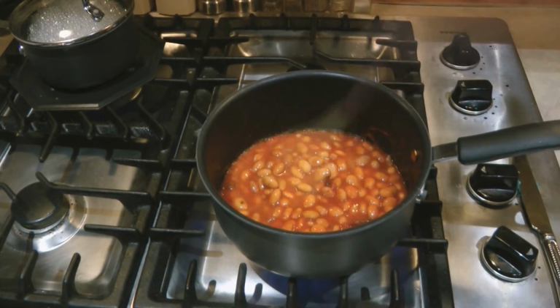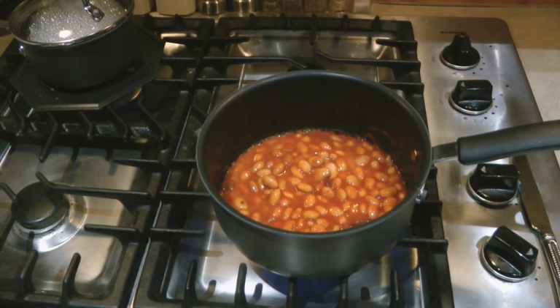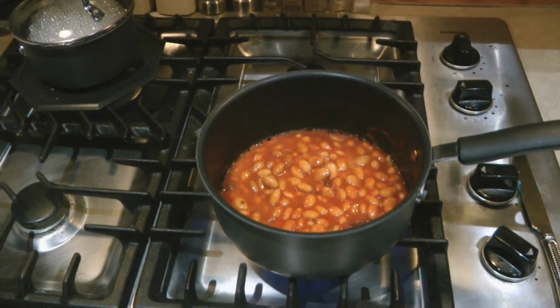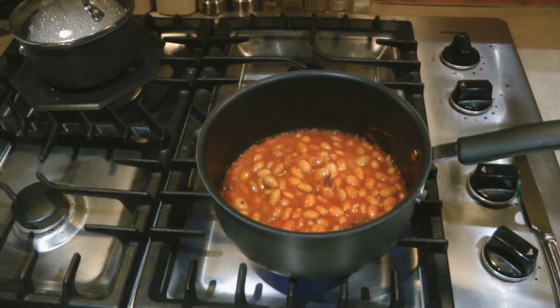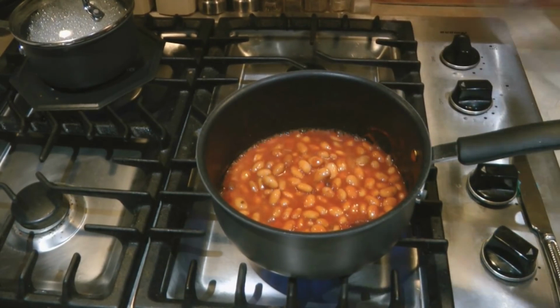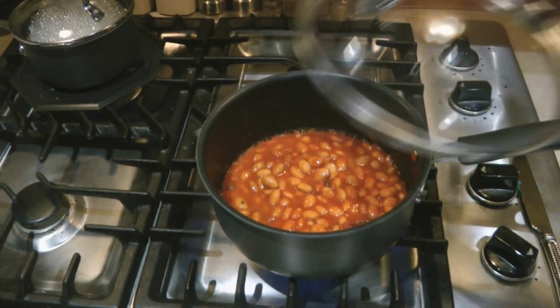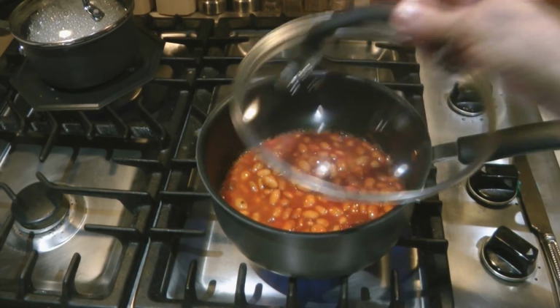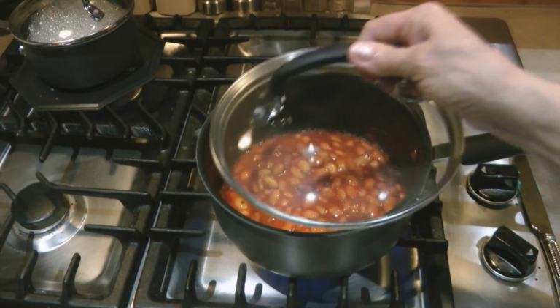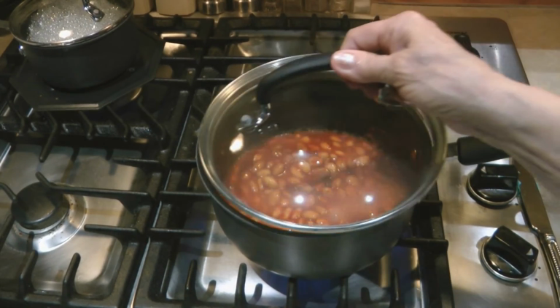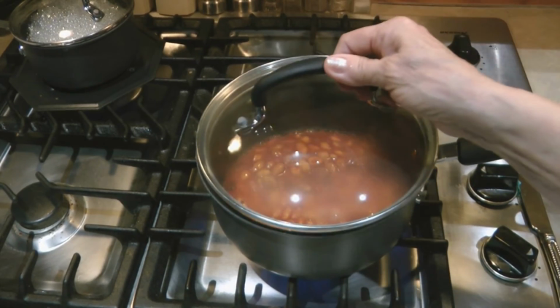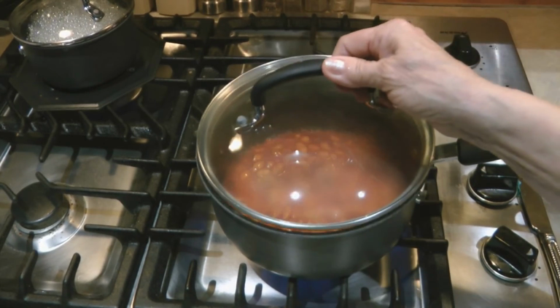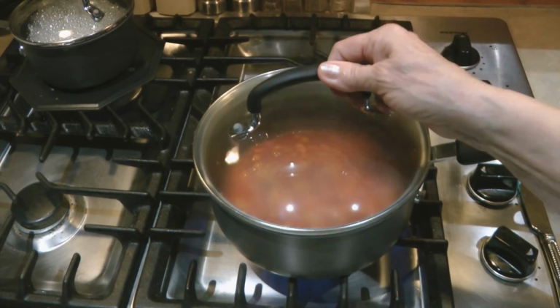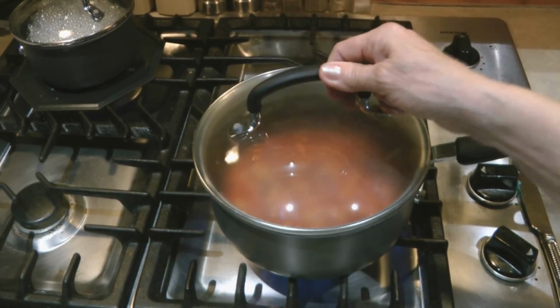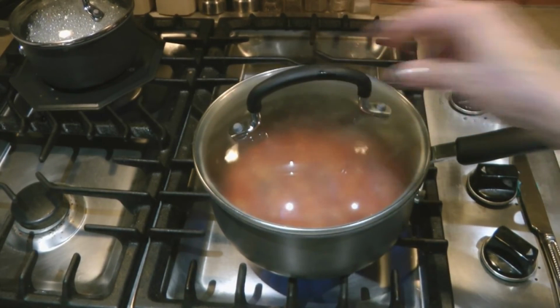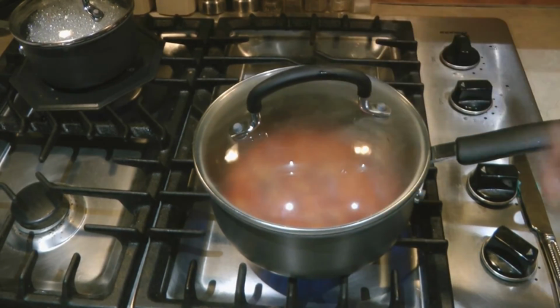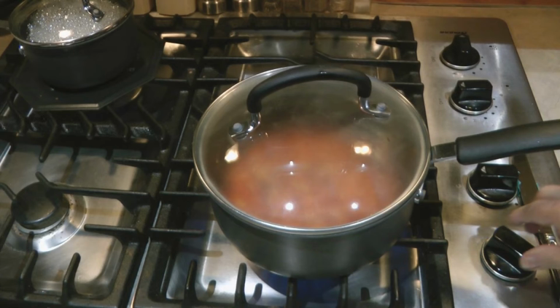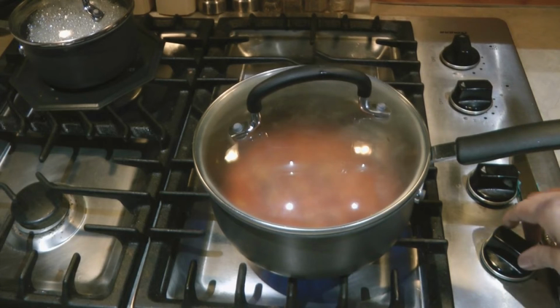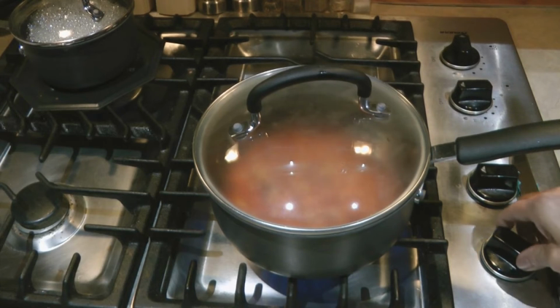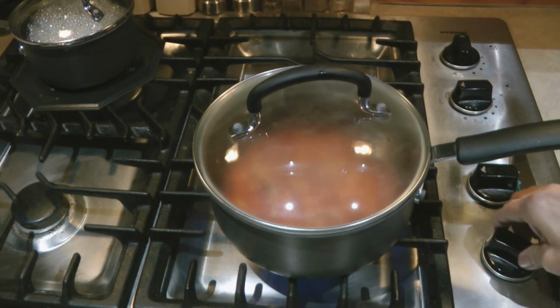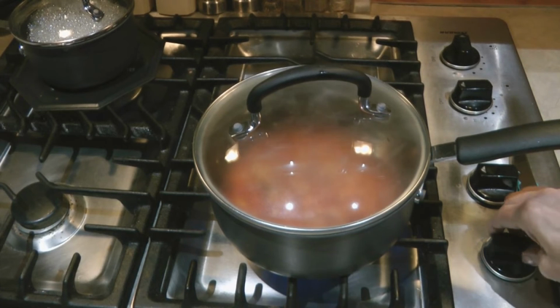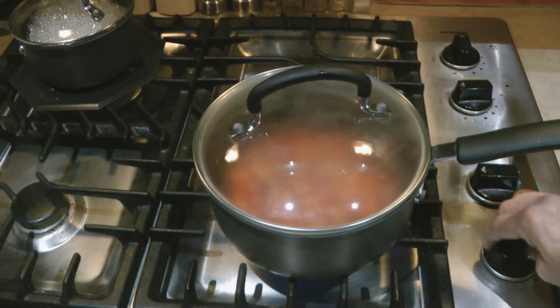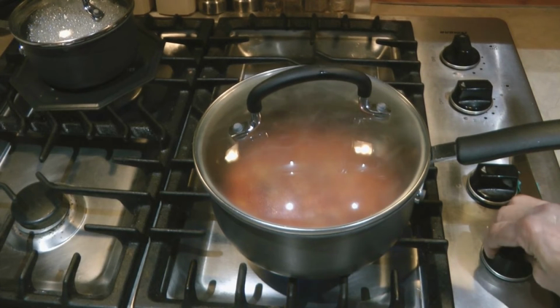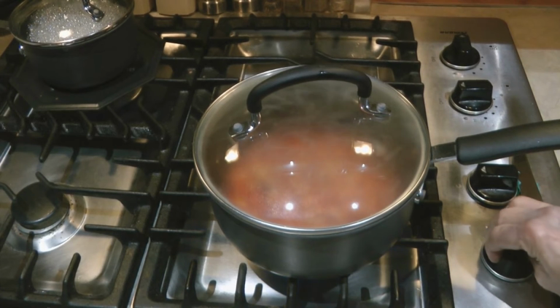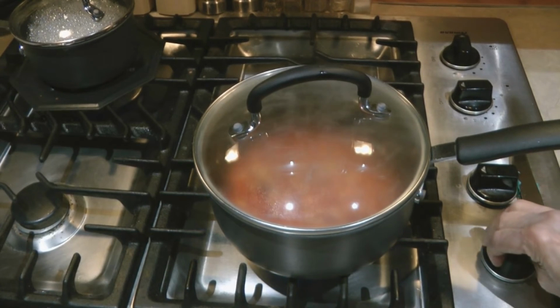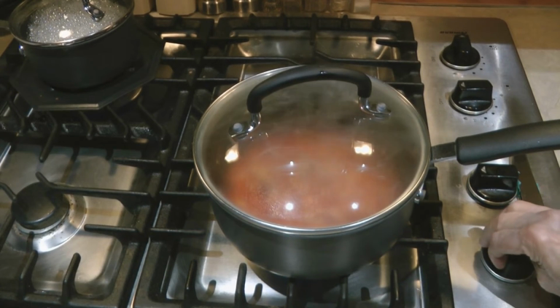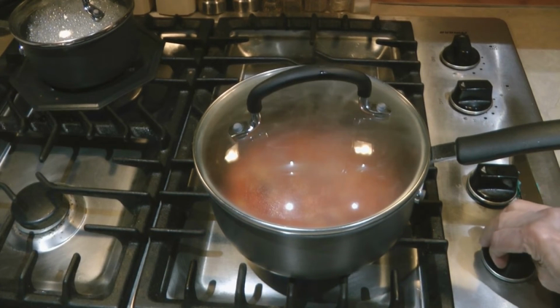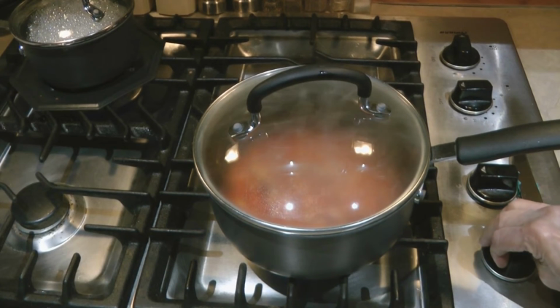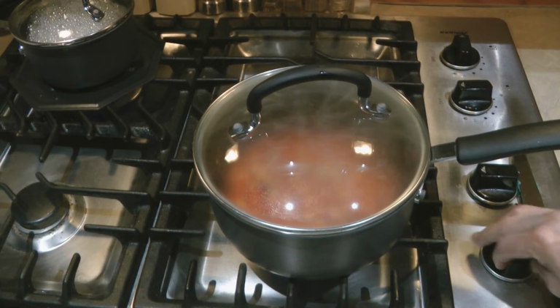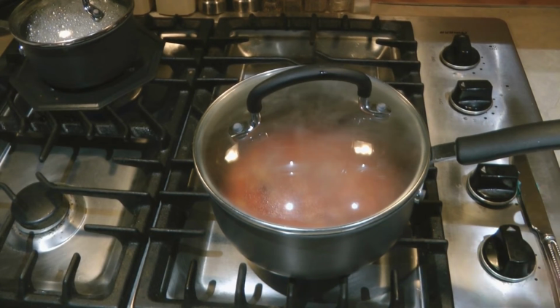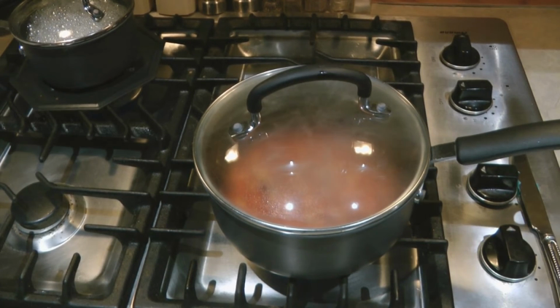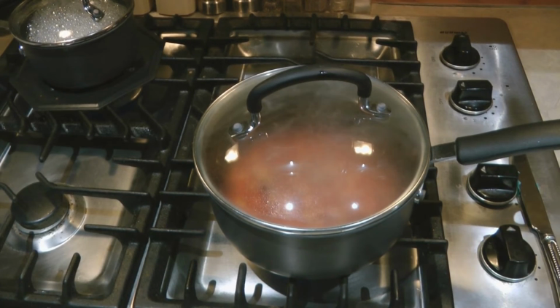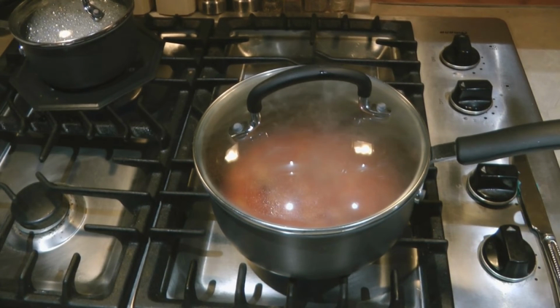I'm going to put on the lid, turn it down to a simmer, and let that go for about 10 minutes.